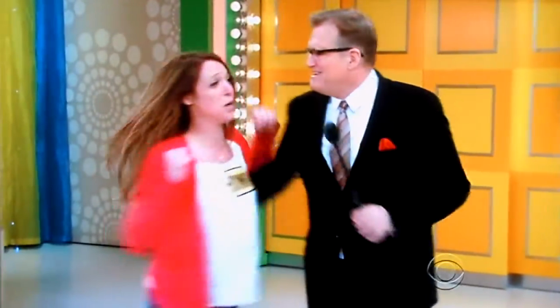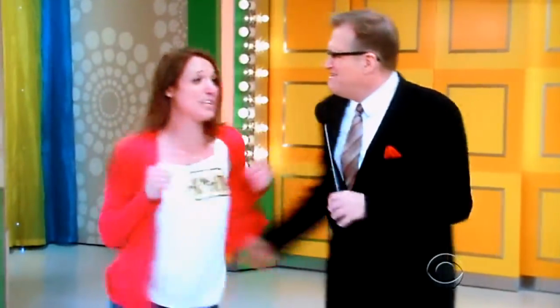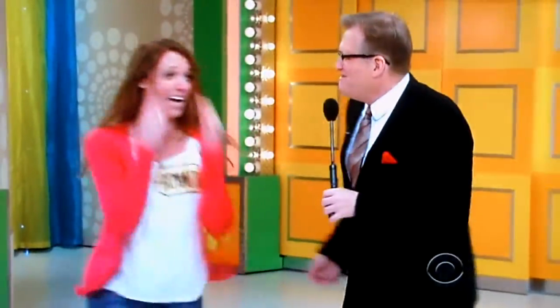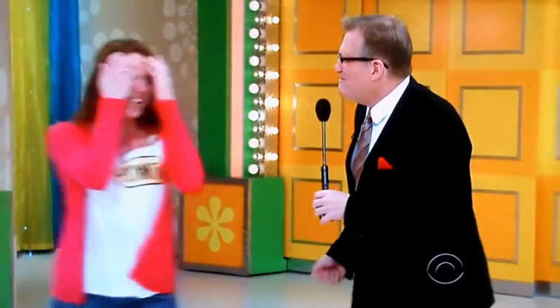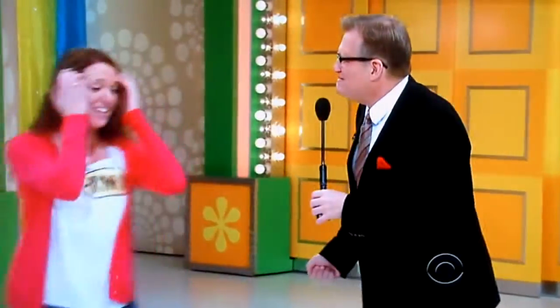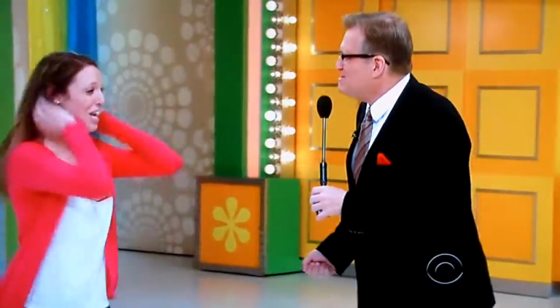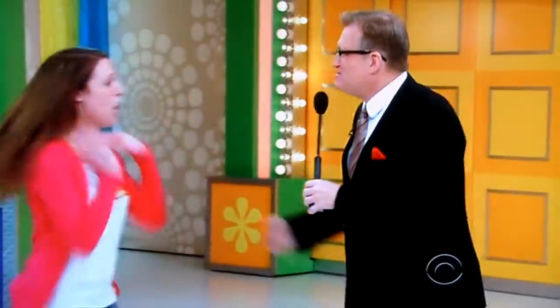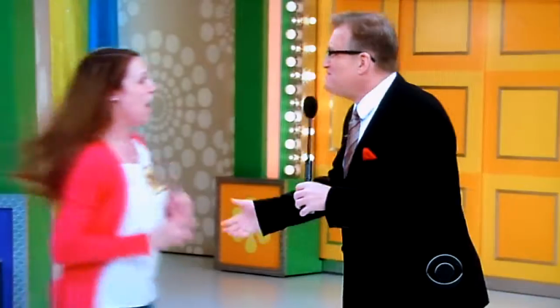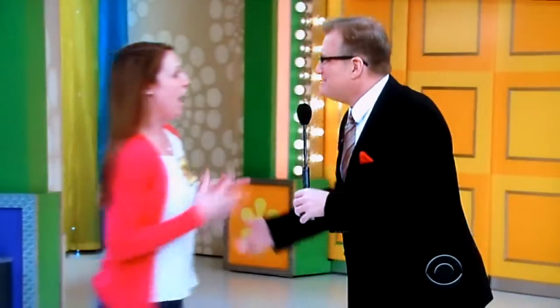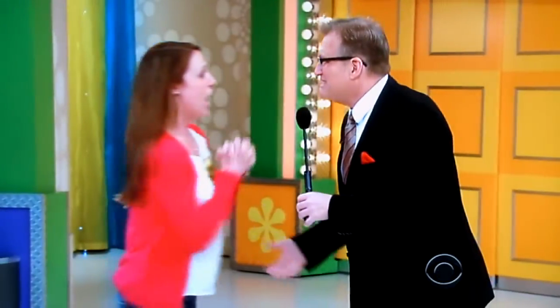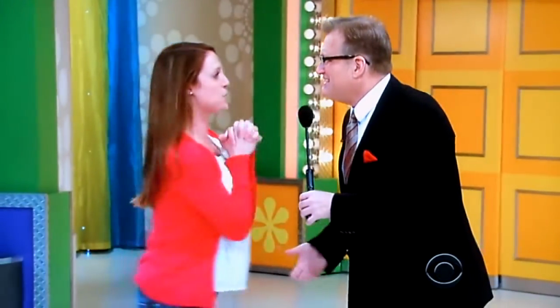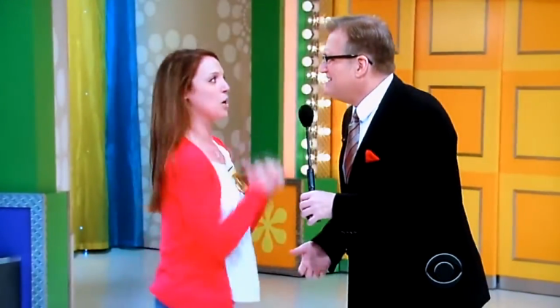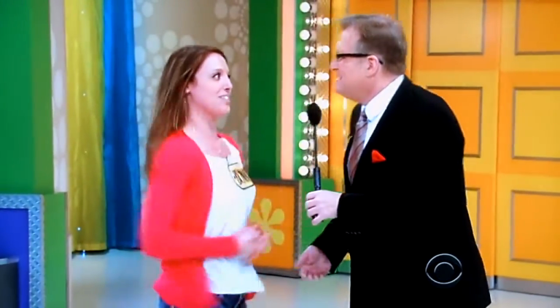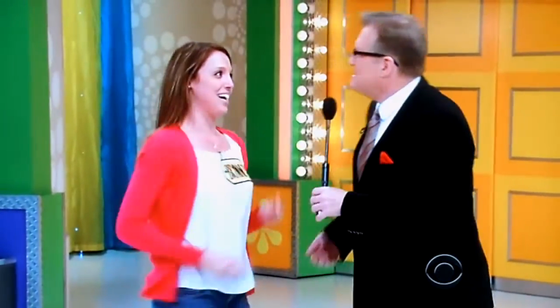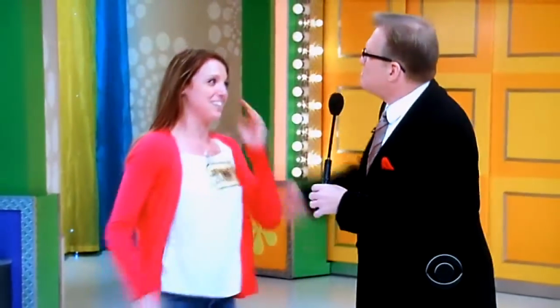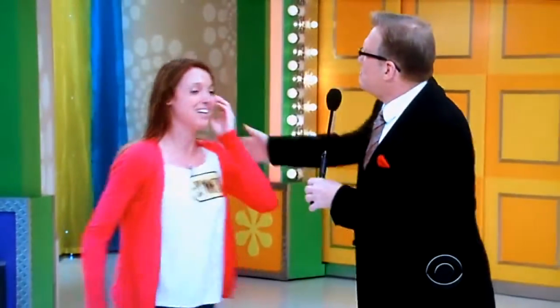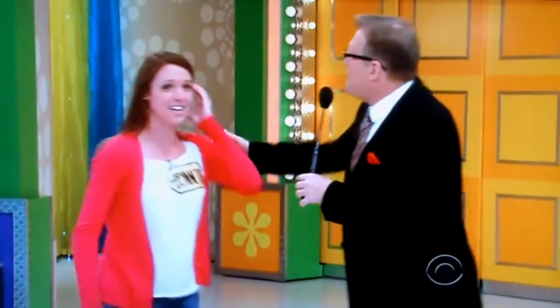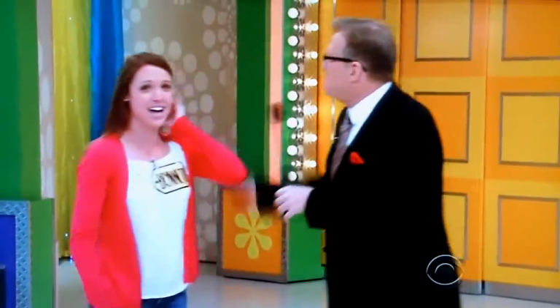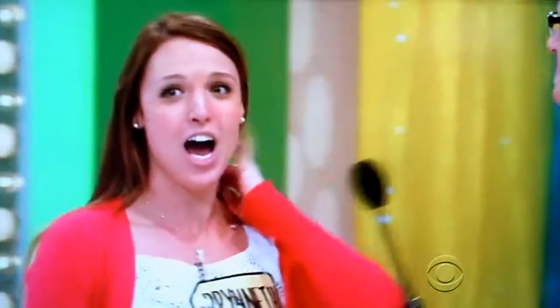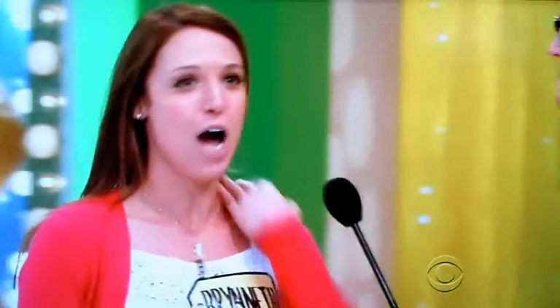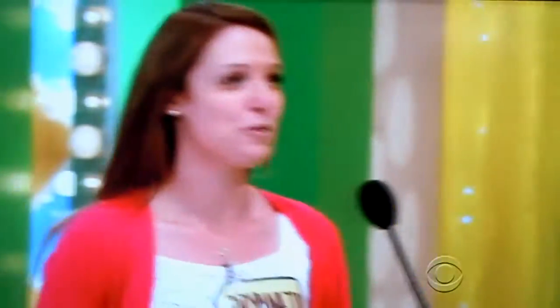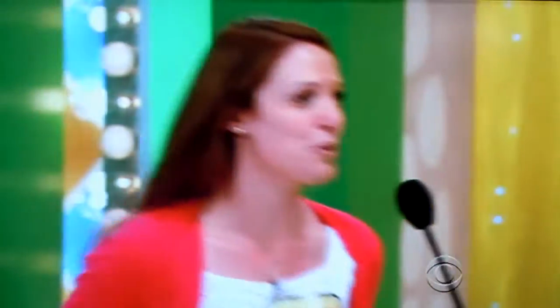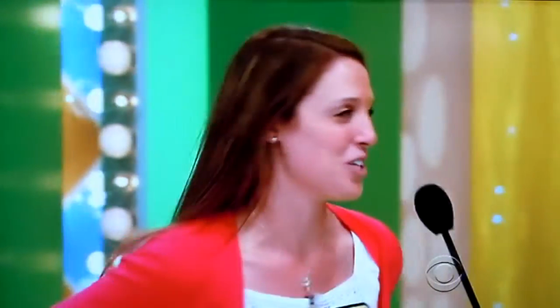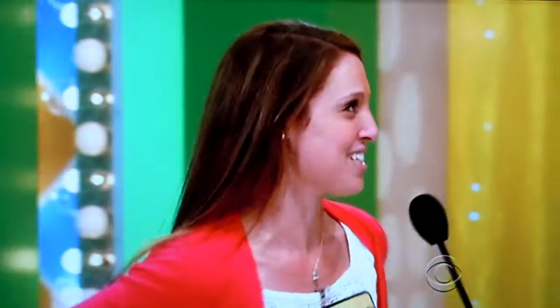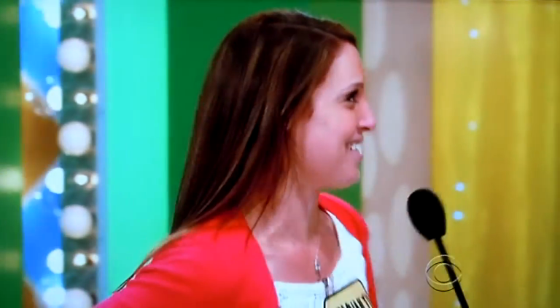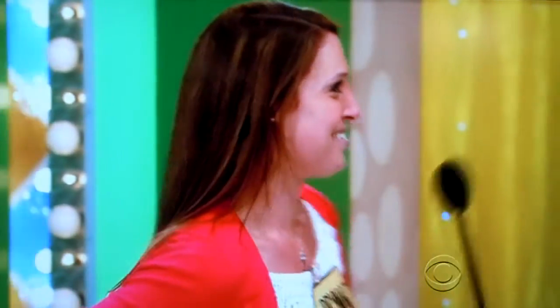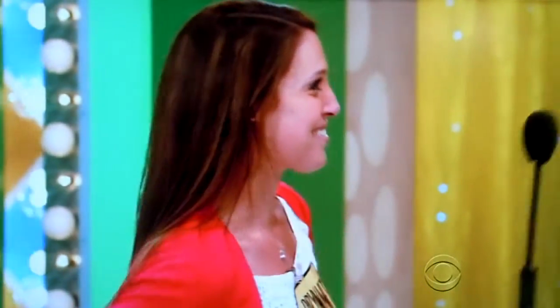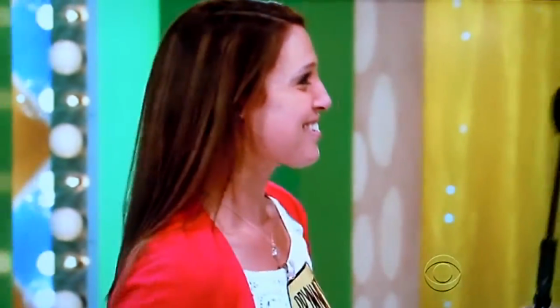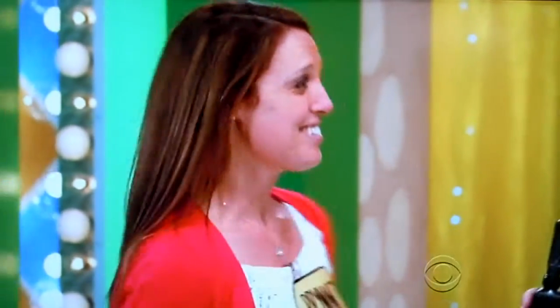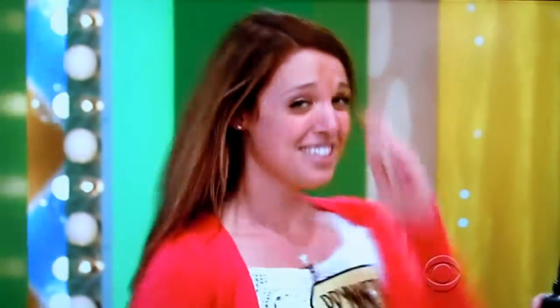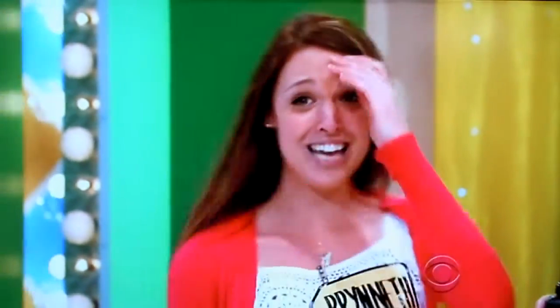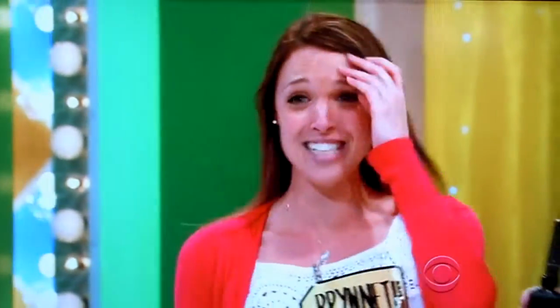Welcome to the show. You should be excited! I'm so excited. Where are you from? I'm from New Jersey. New Jersey? And what do you do?